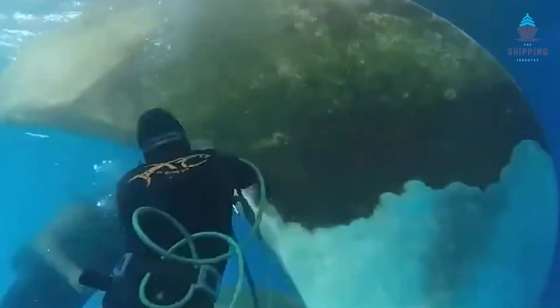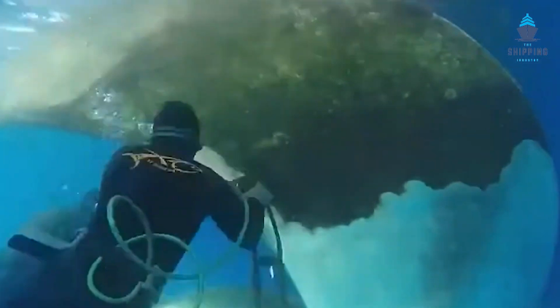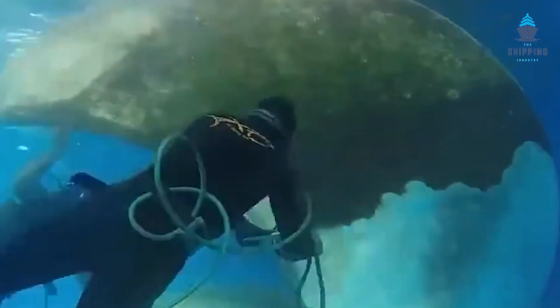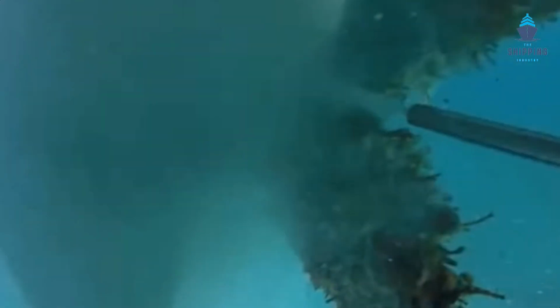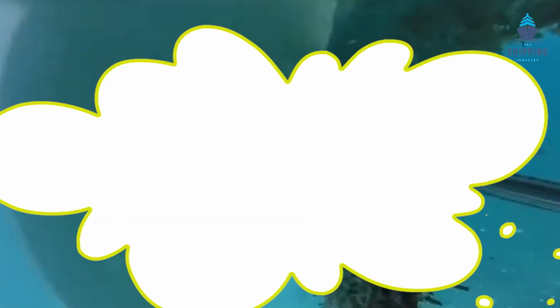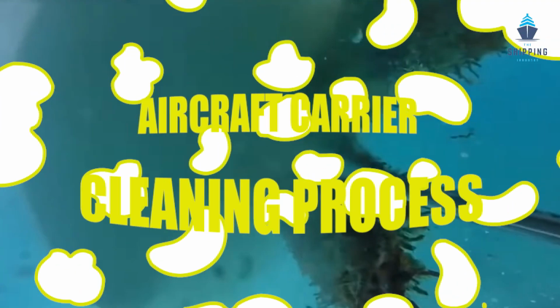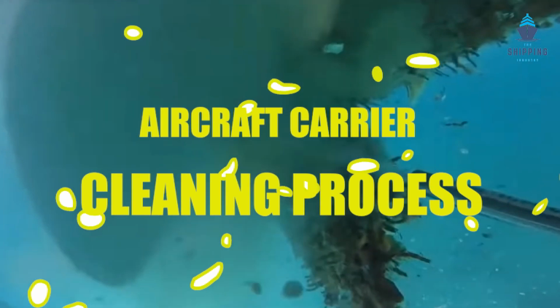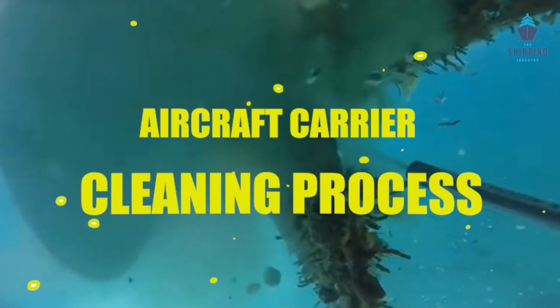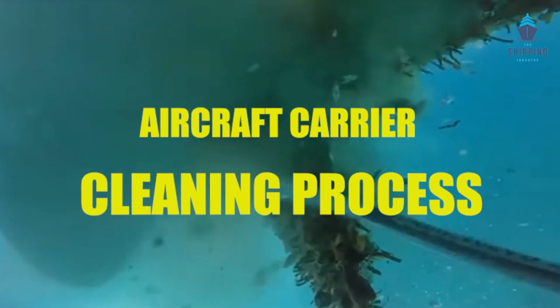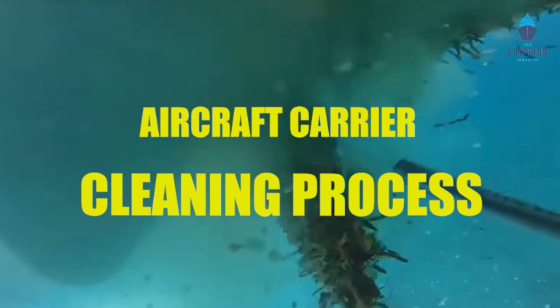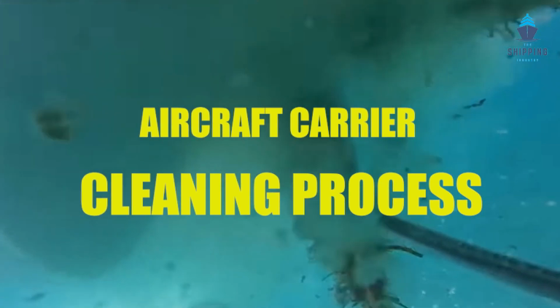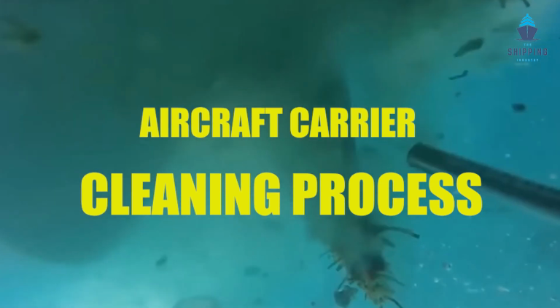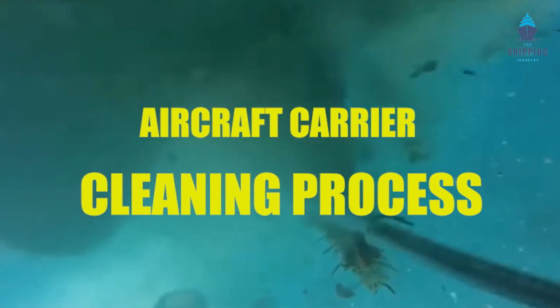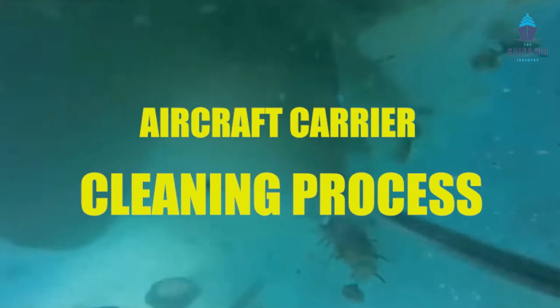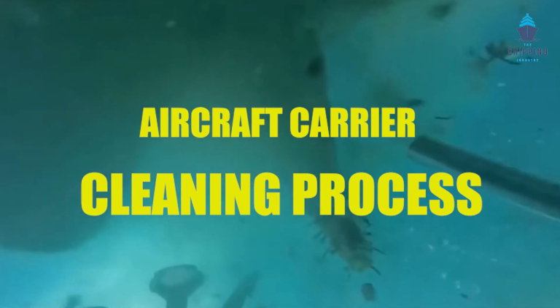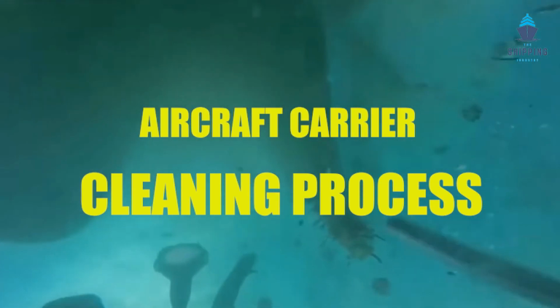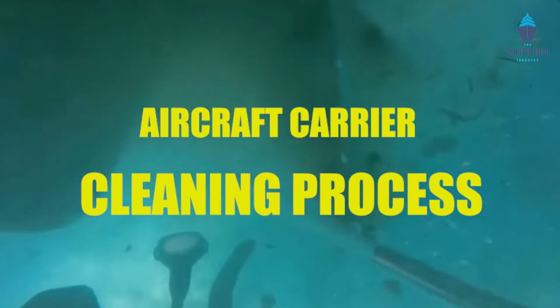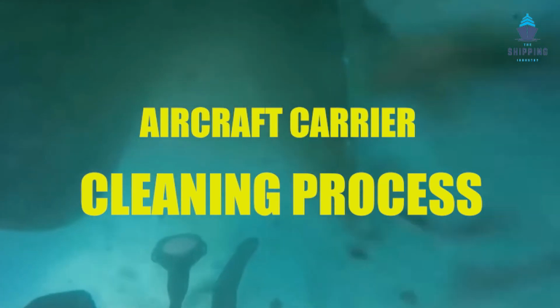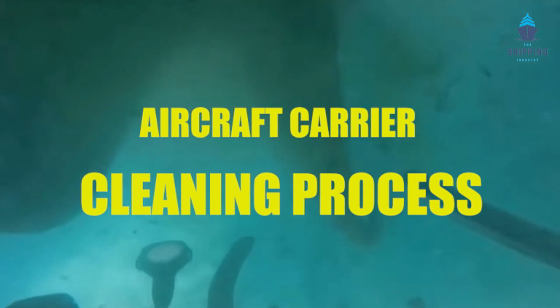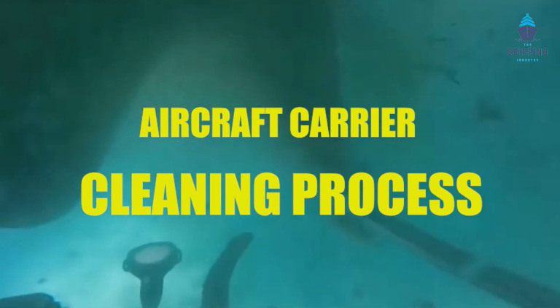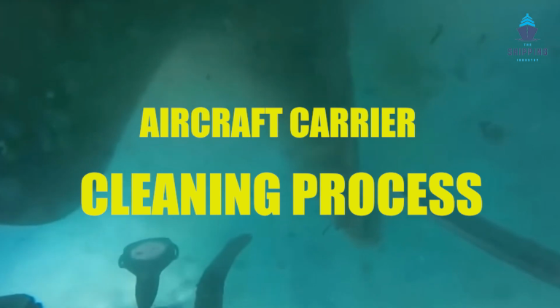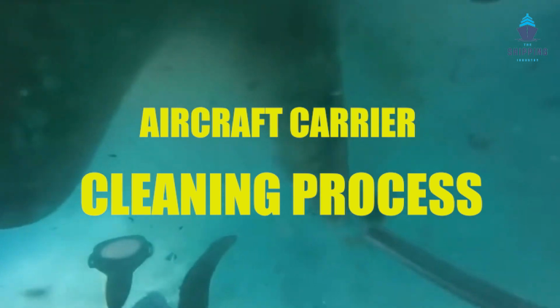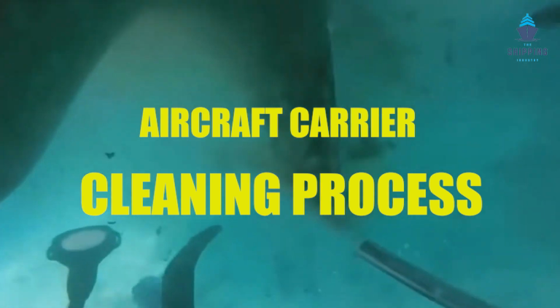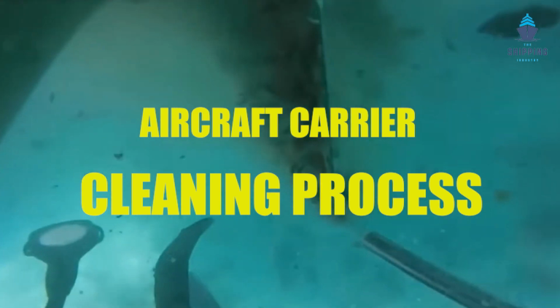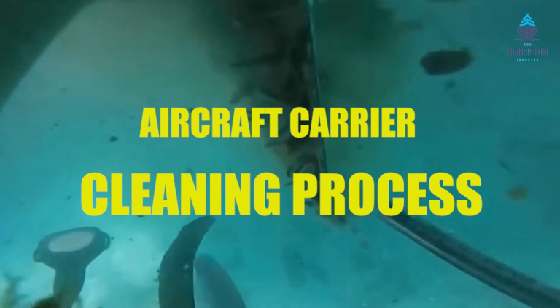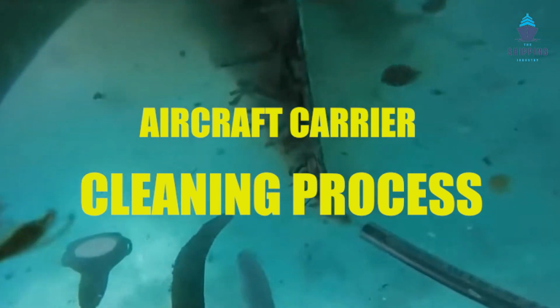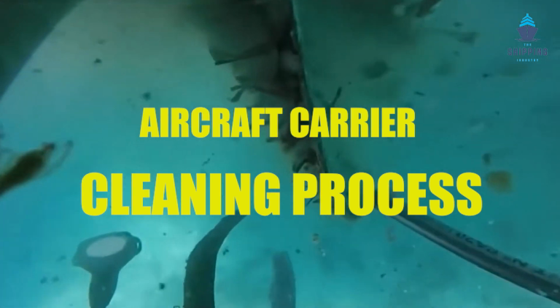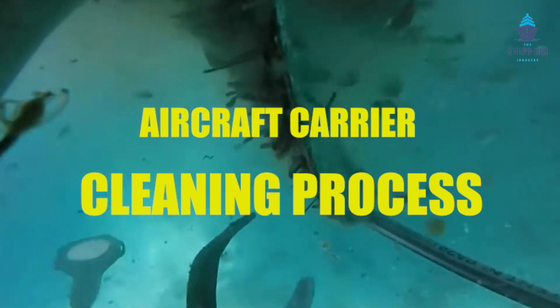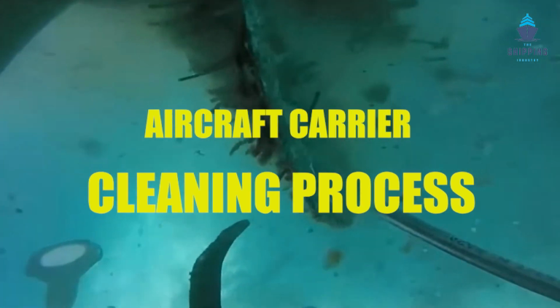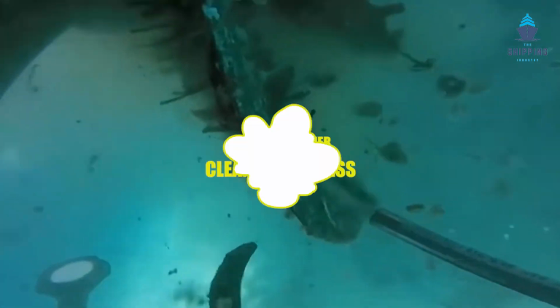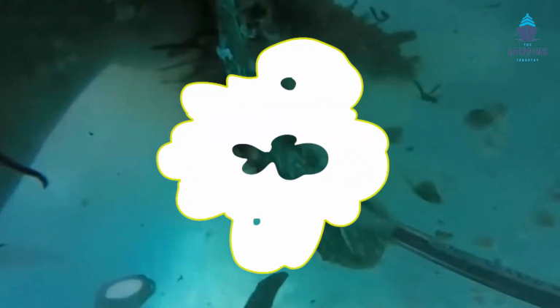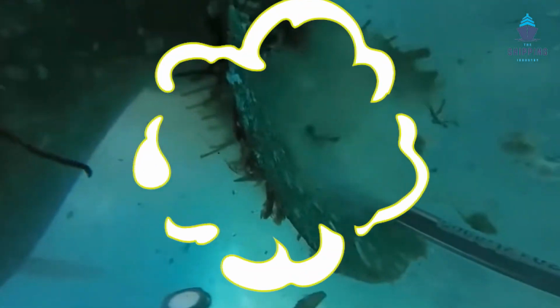In today's video, we'll find facts about the multi-billion aircraft carrier and its cleaning process.